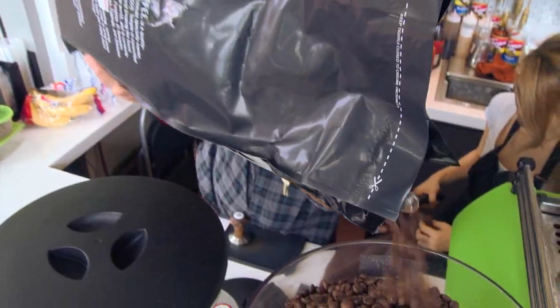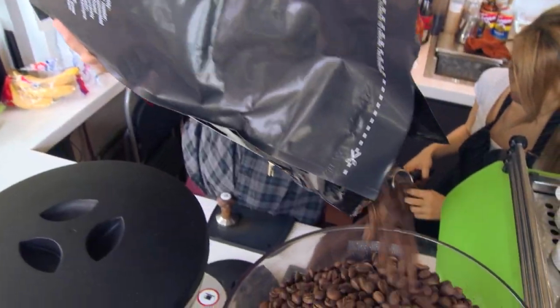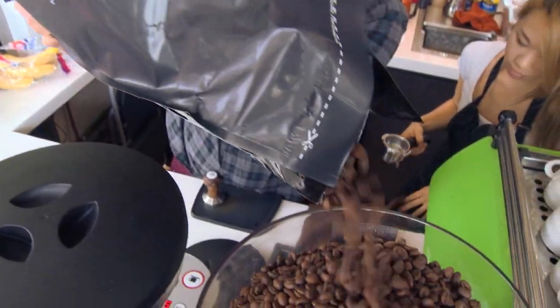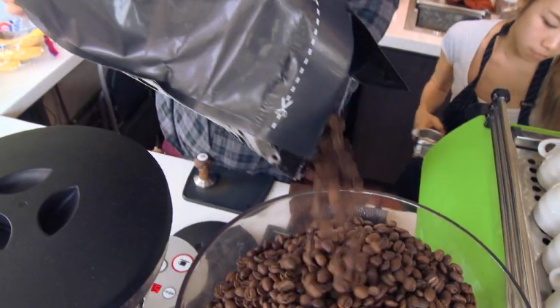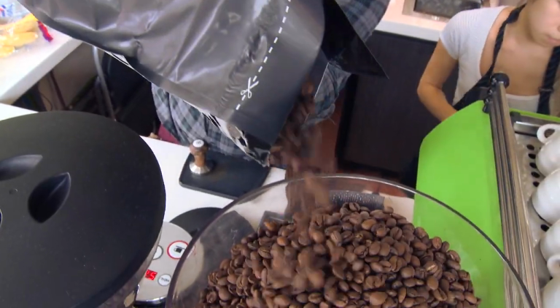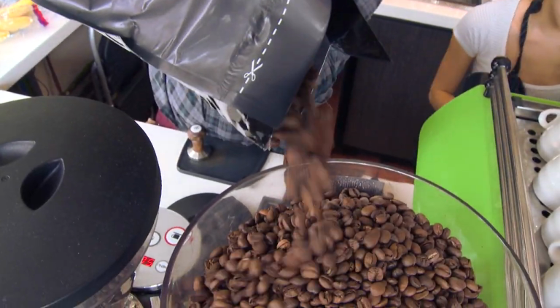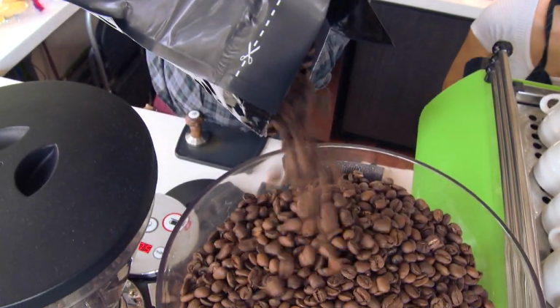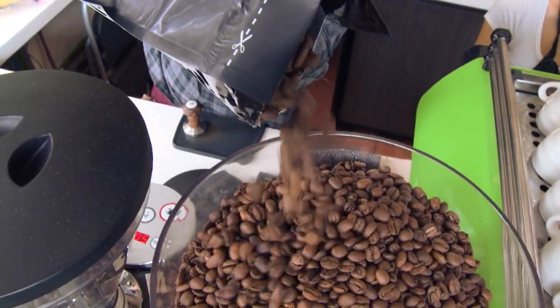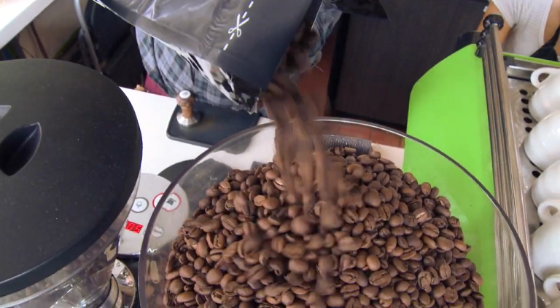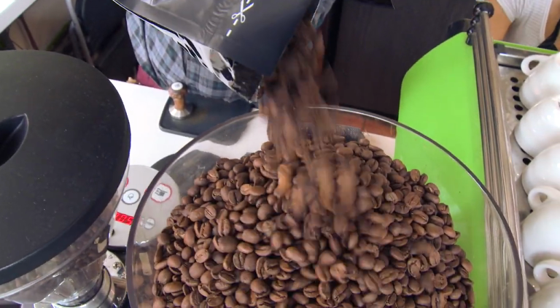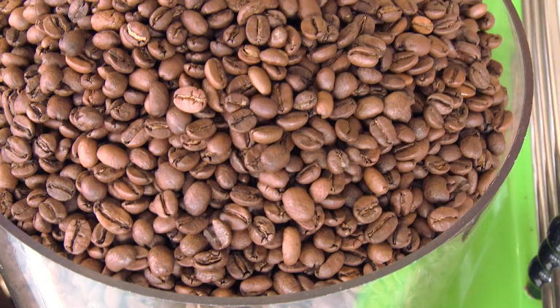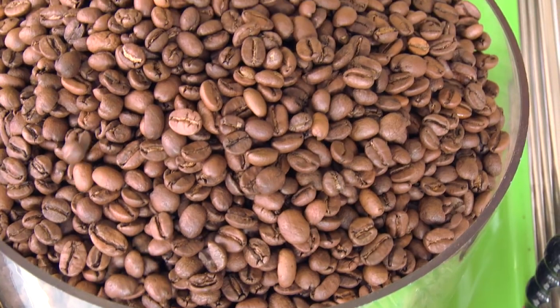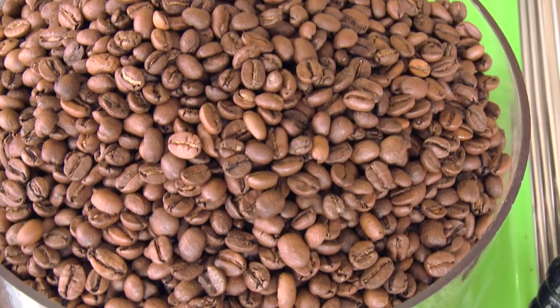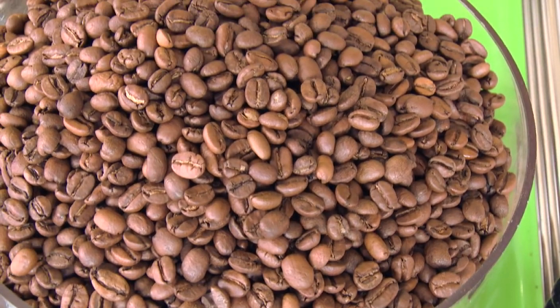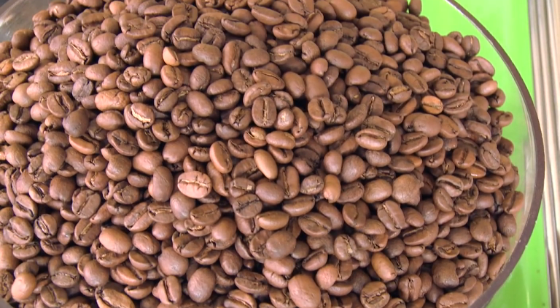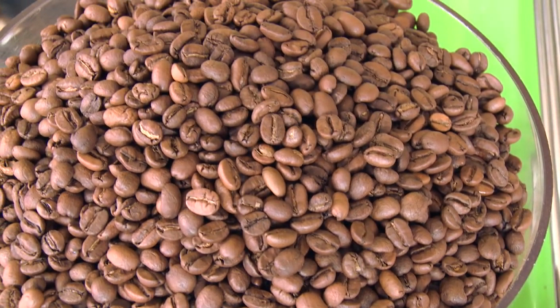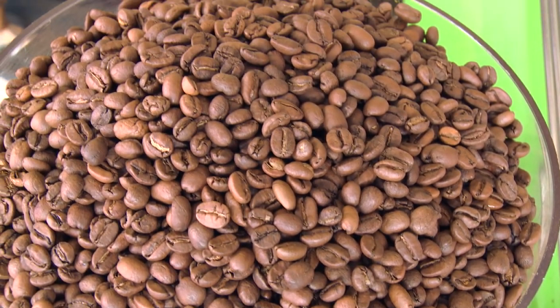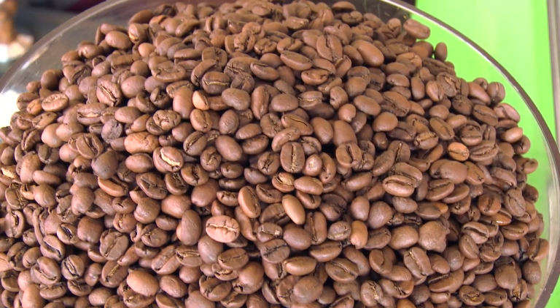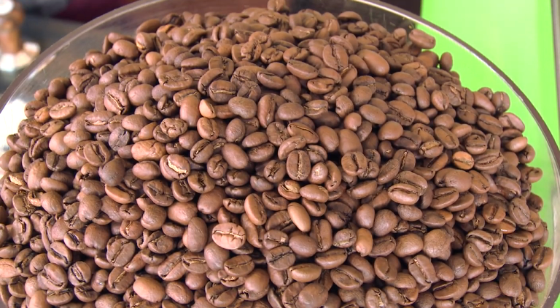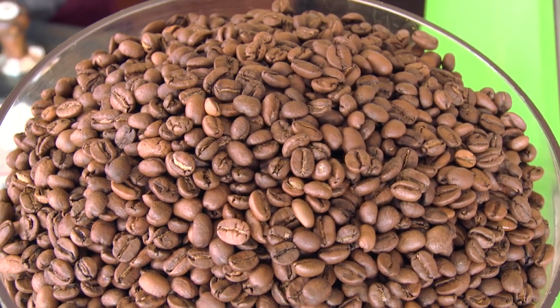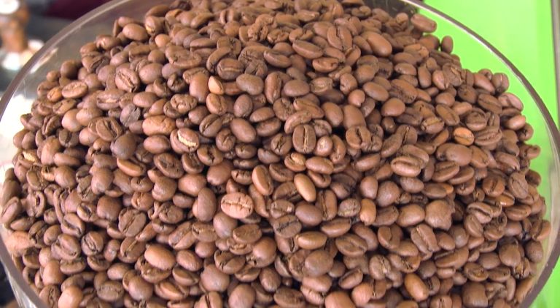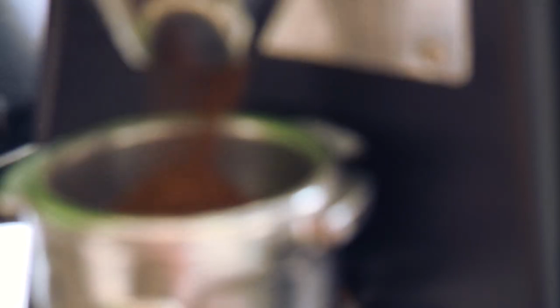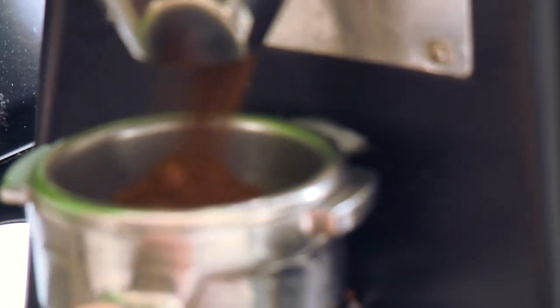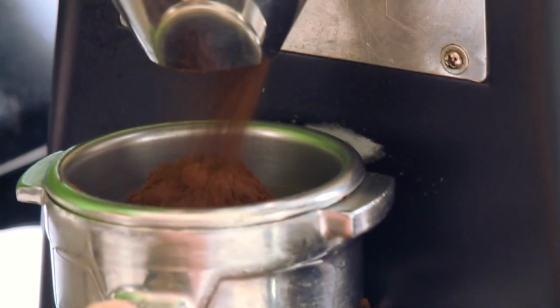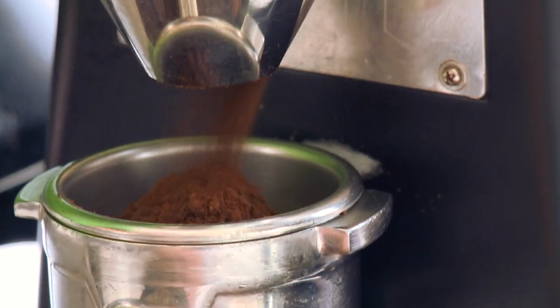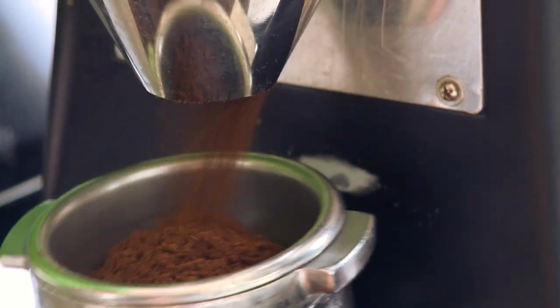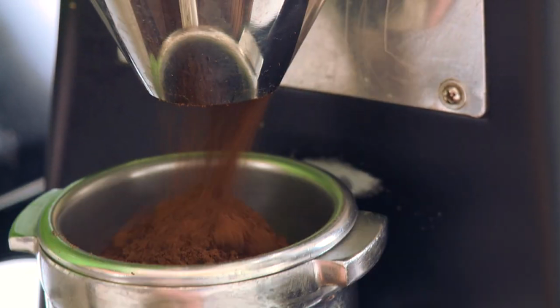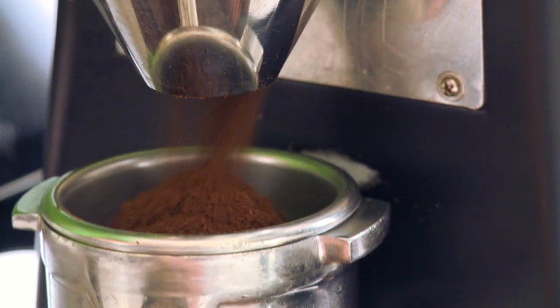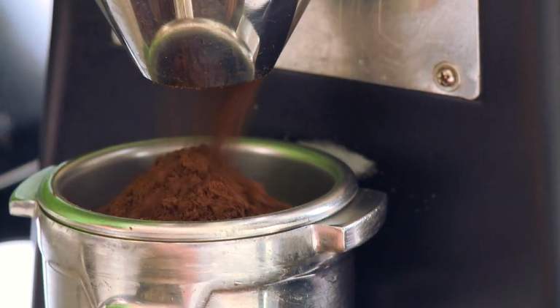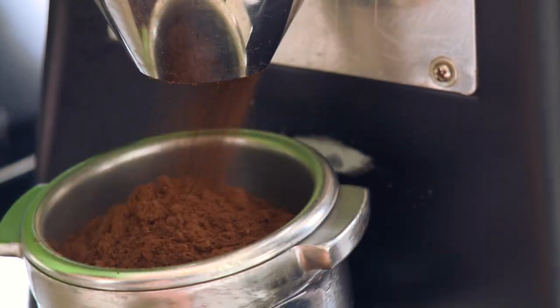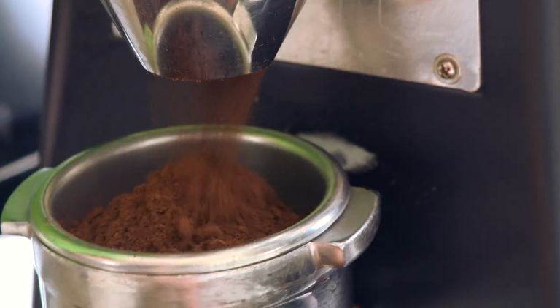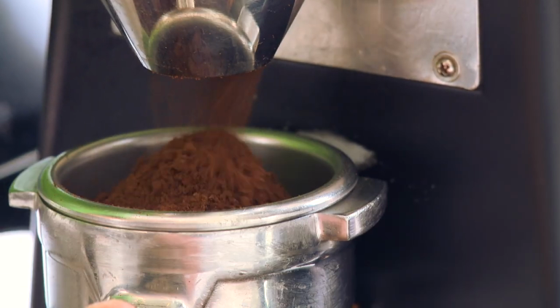We have beans from the Big Island, mainly Kona, Puna, and Kau regions. We also carry beans from around the world.